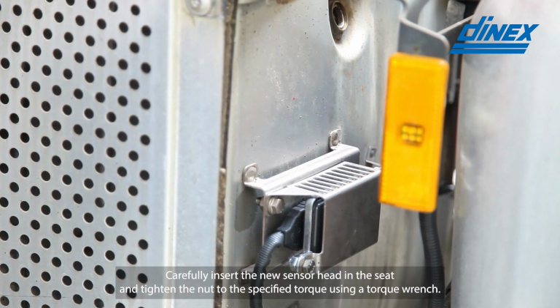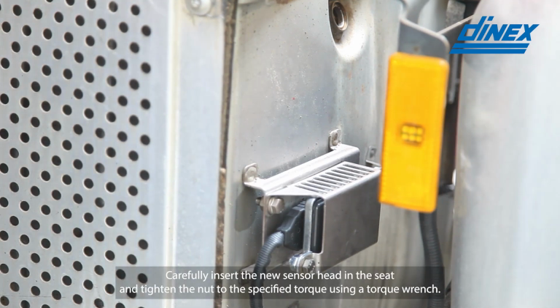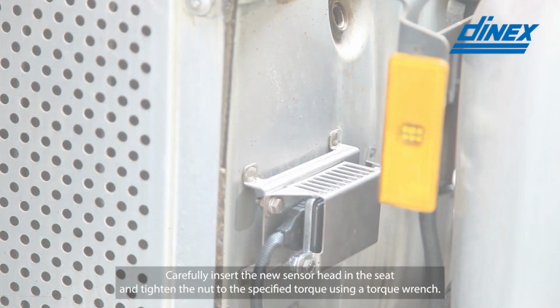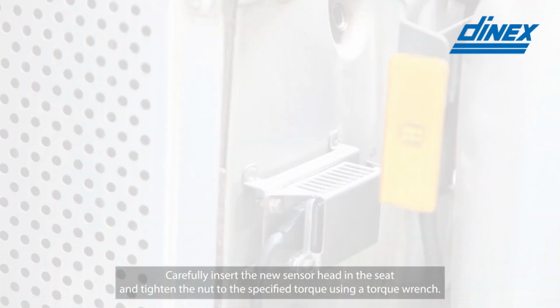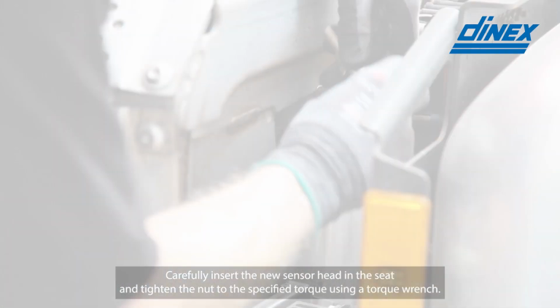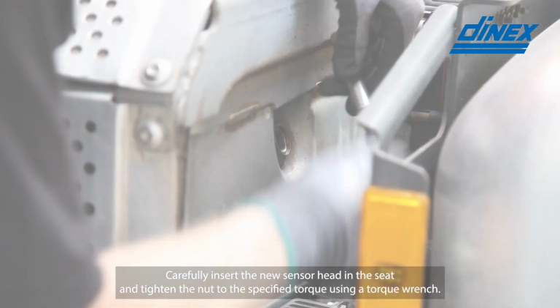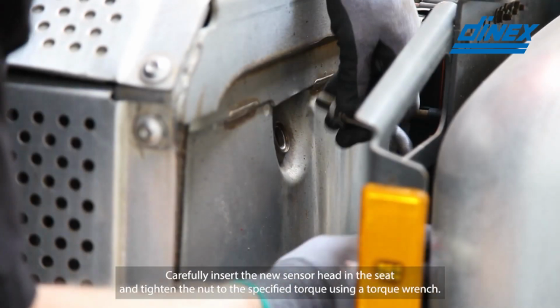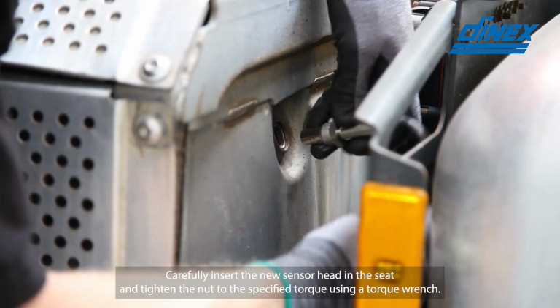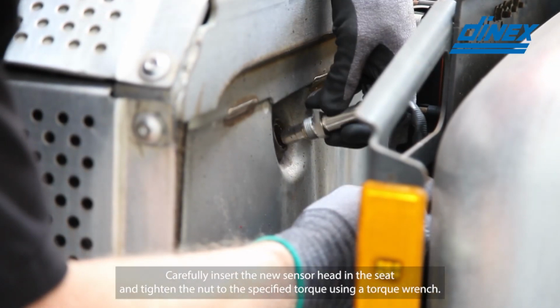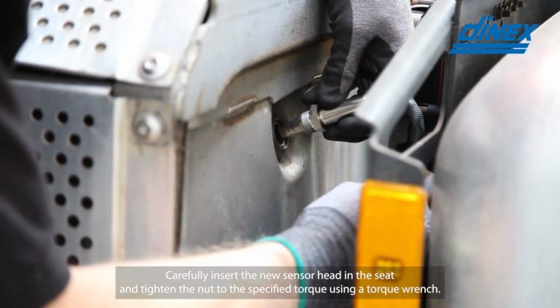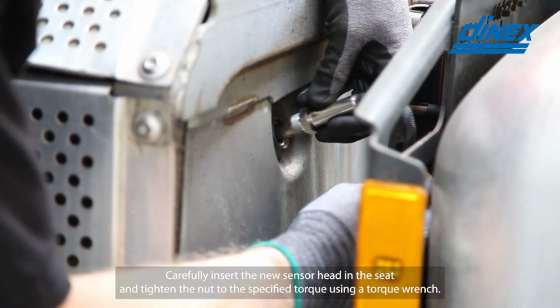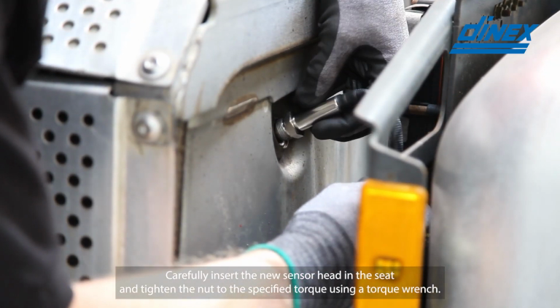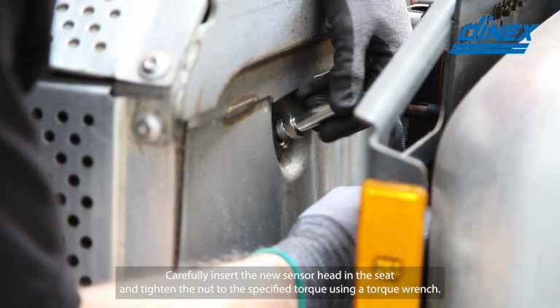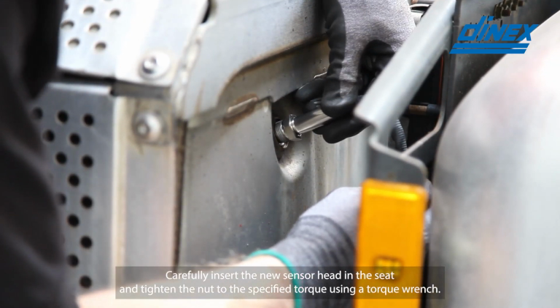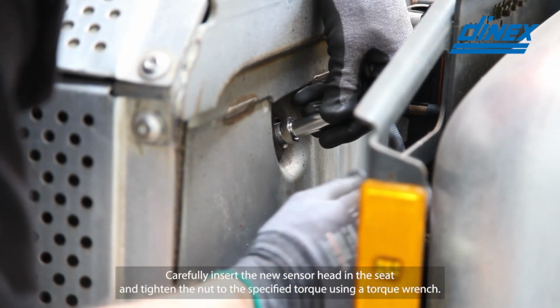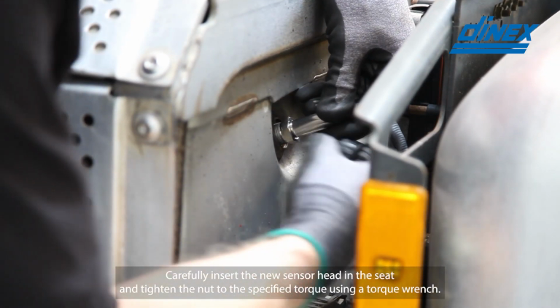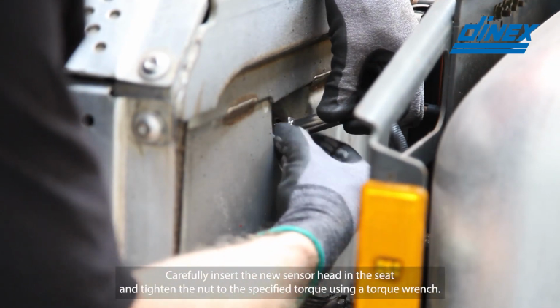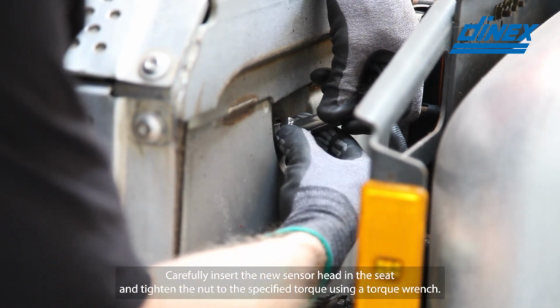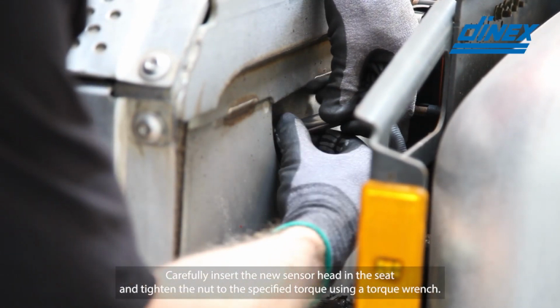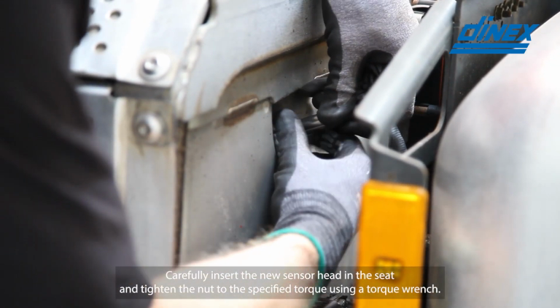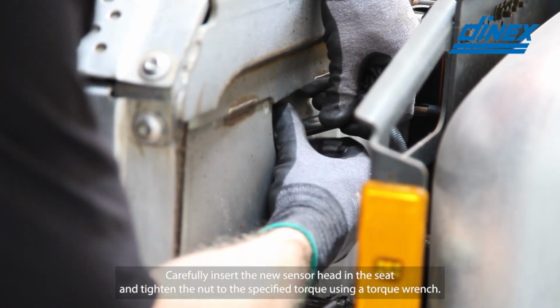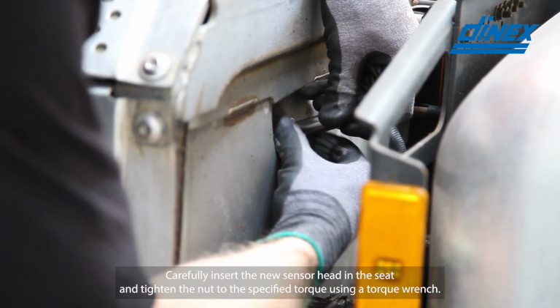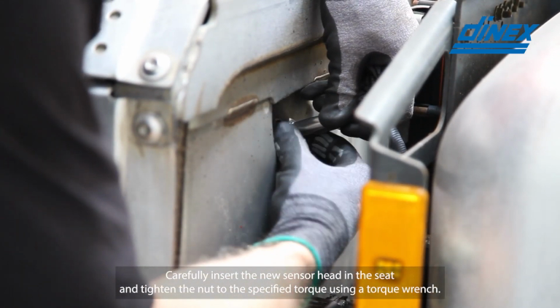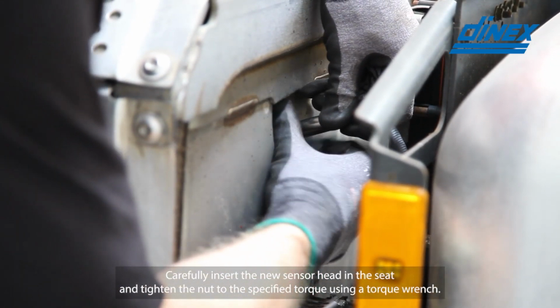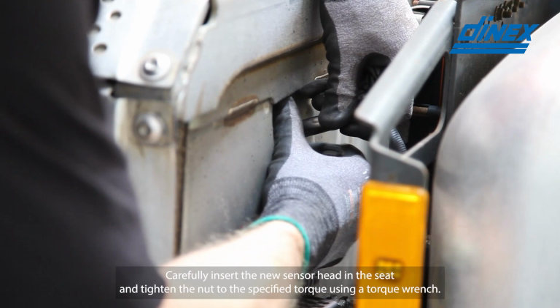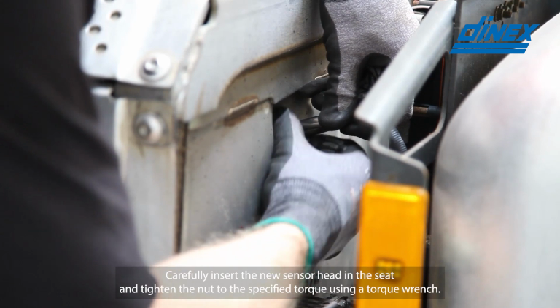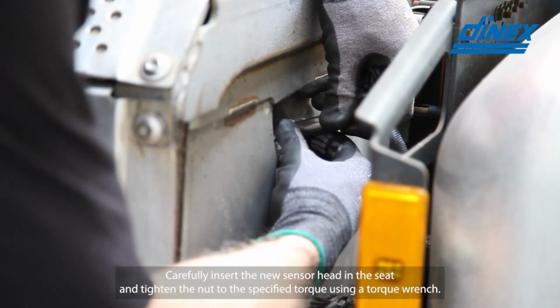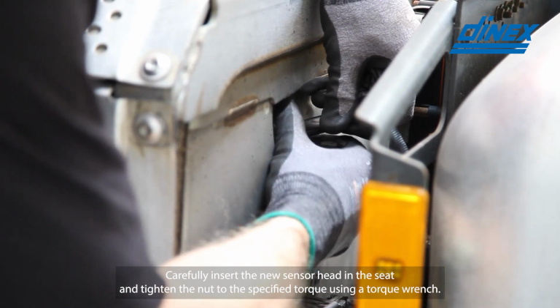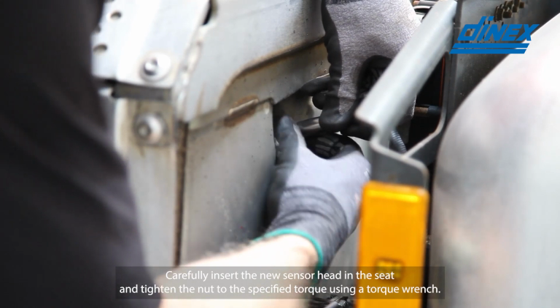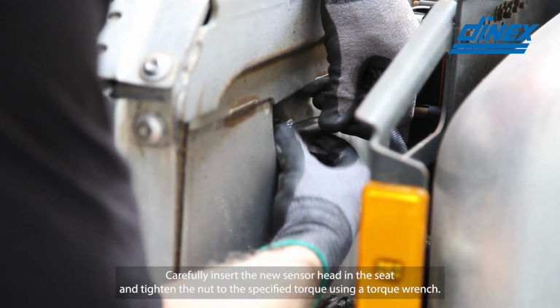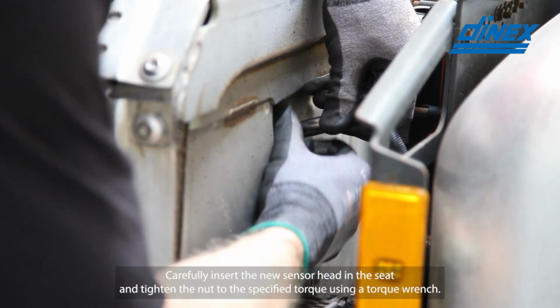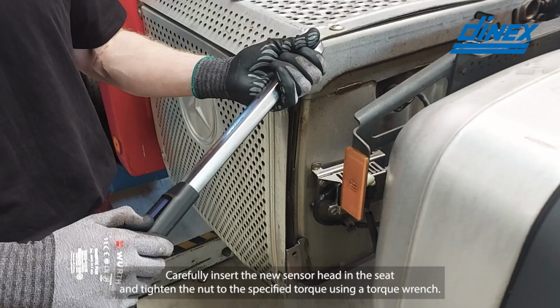Carefully insert the new sensor head in the seat and tighten the nut to the specified torque using a torque wrench.